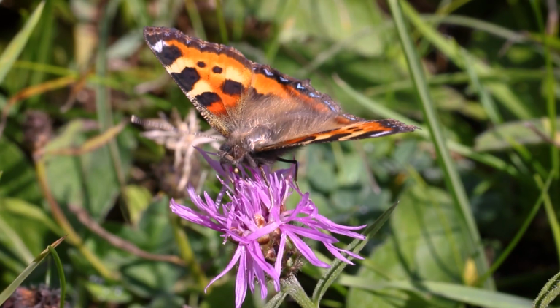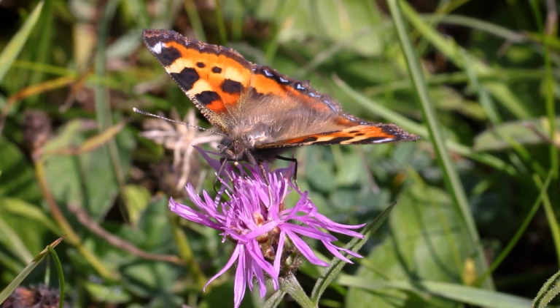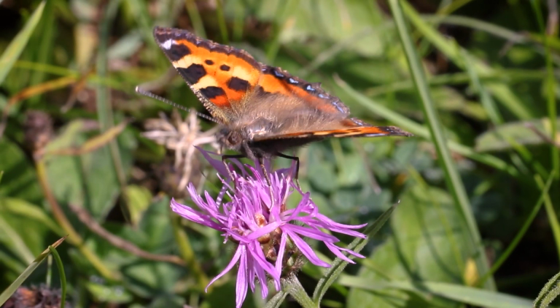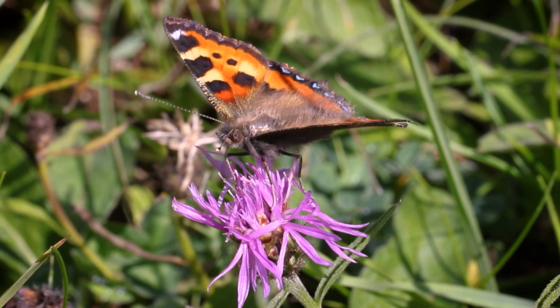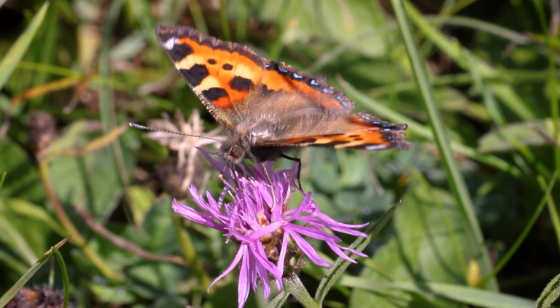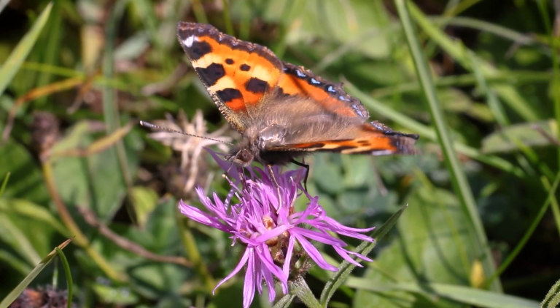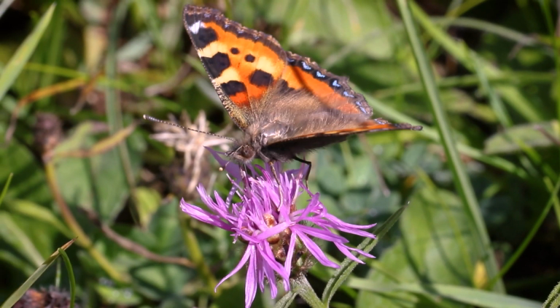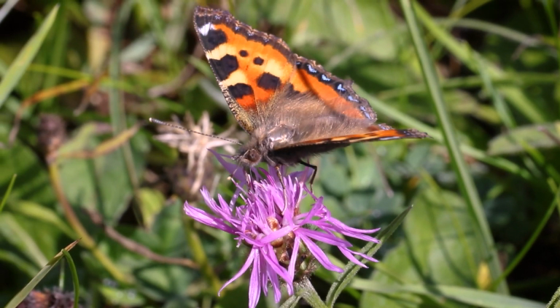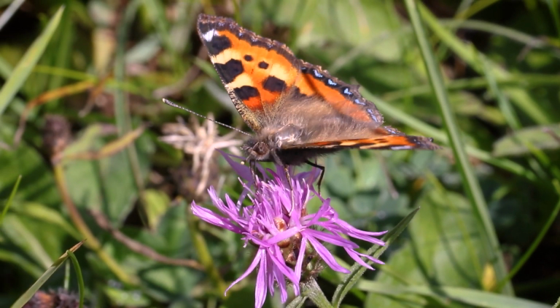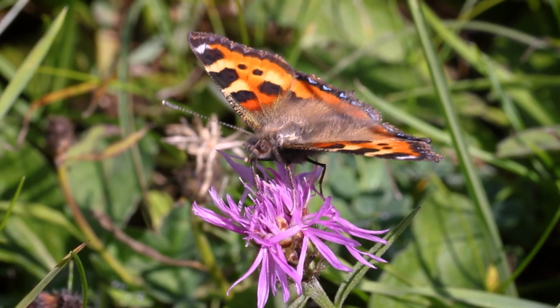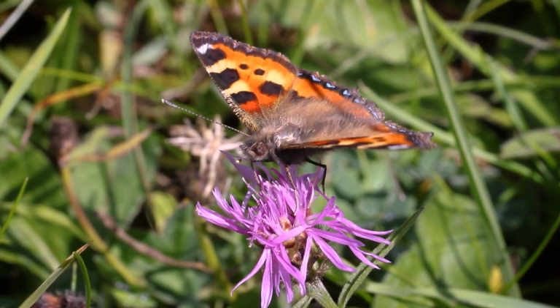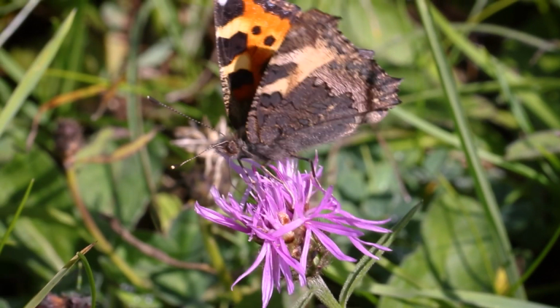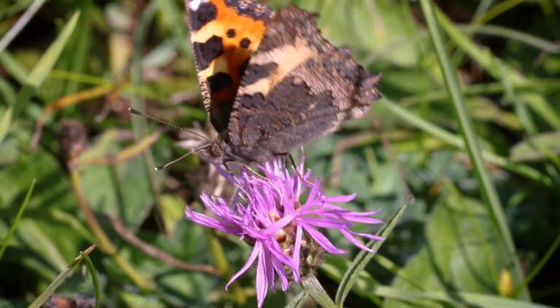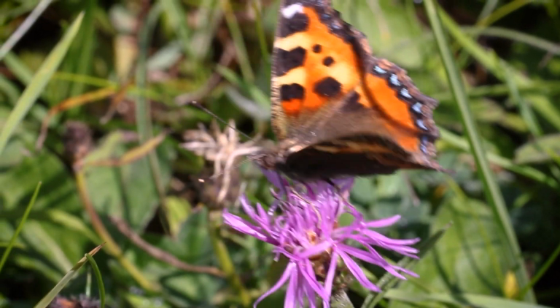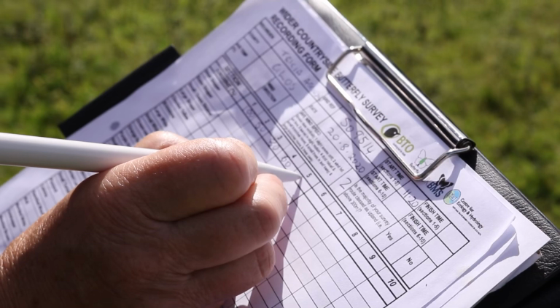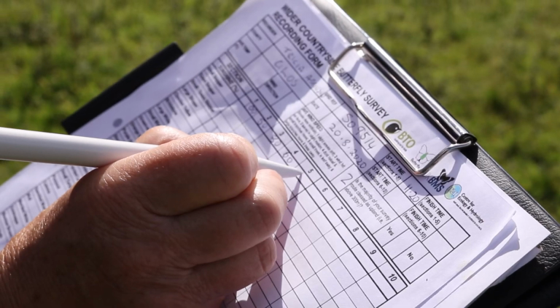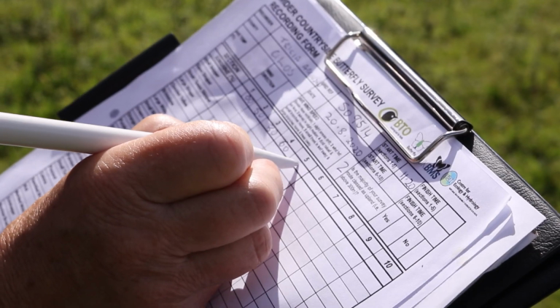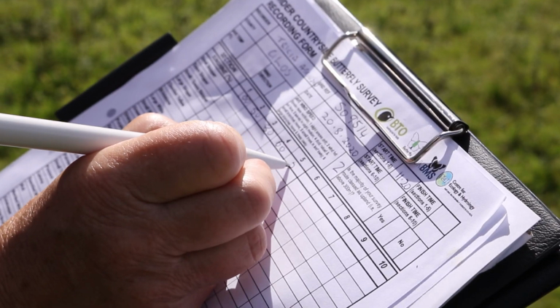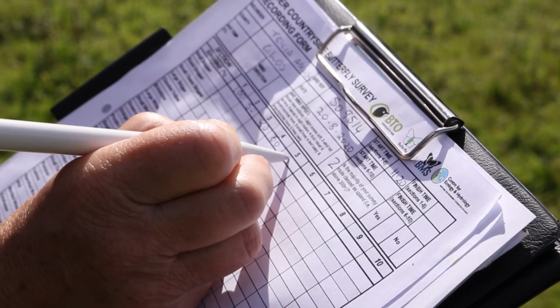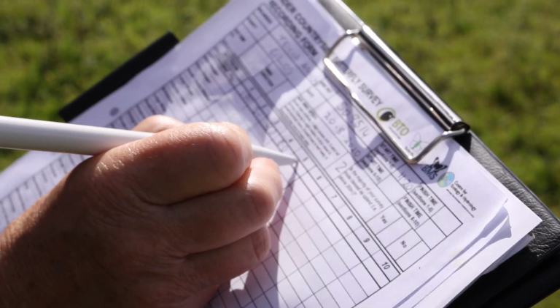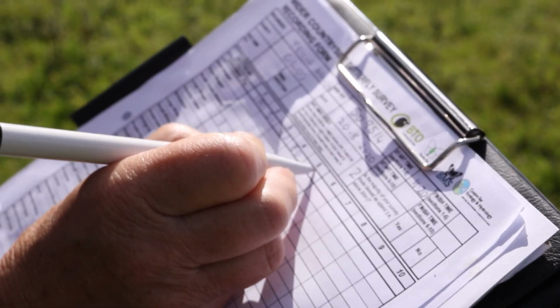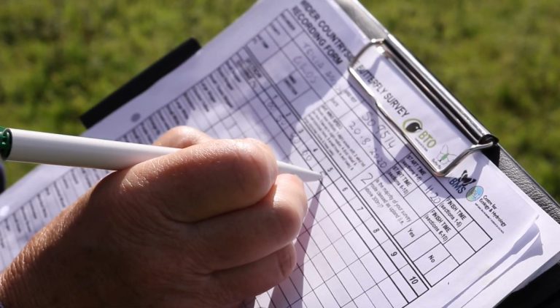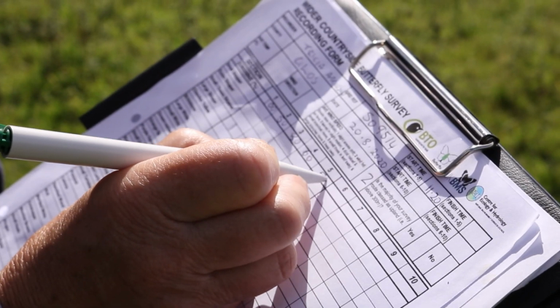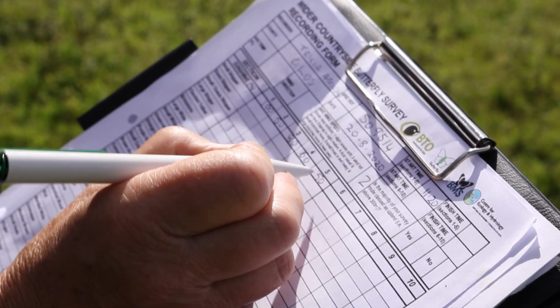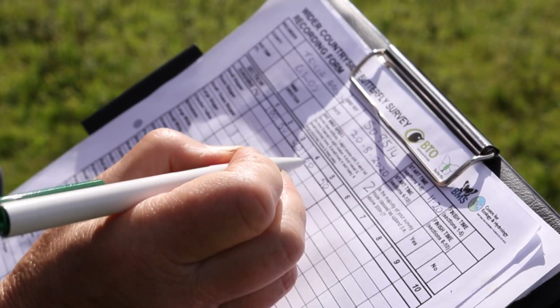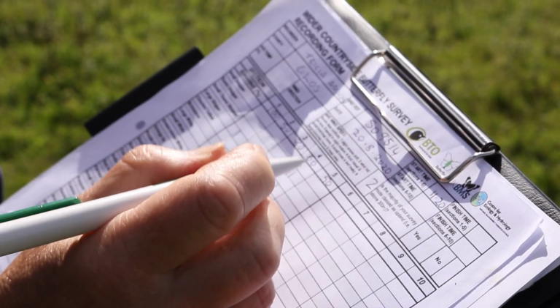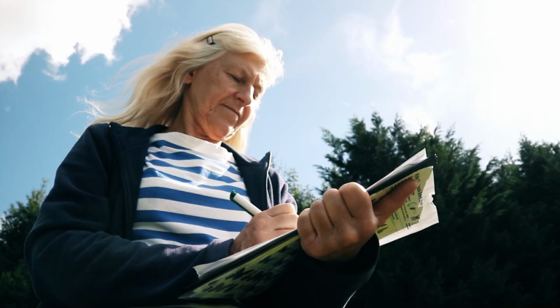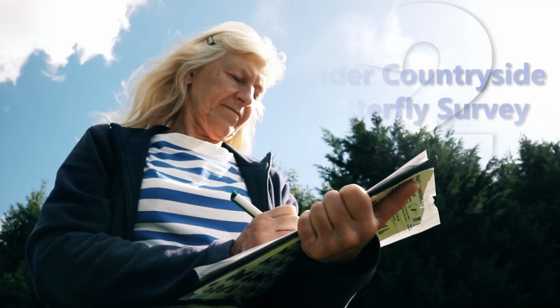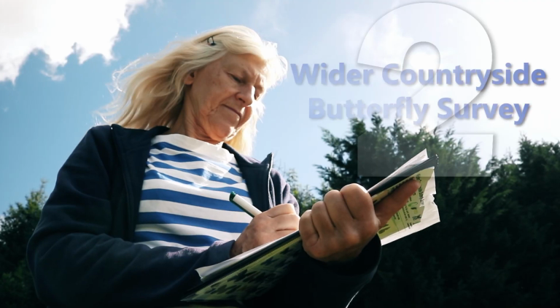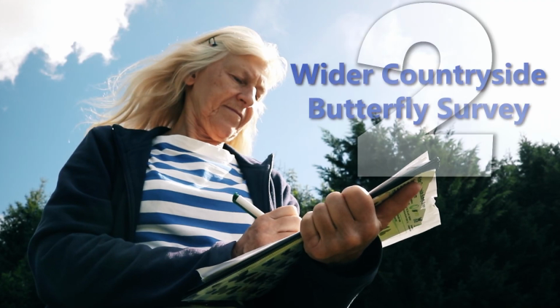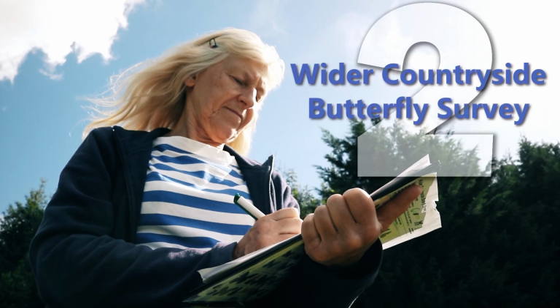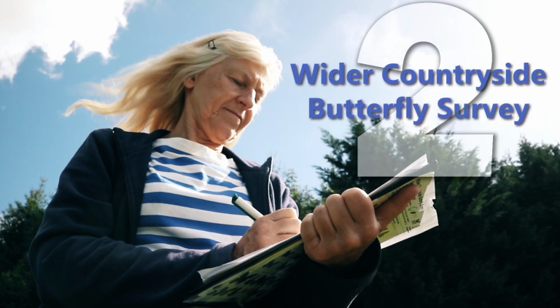By making a few small changes I can play my part in helping to reverse the decline in garden butterfly numbers, and it's great to know that by reporting the butterflies I see fluttering around my garden I can do even more to help save butterflies.